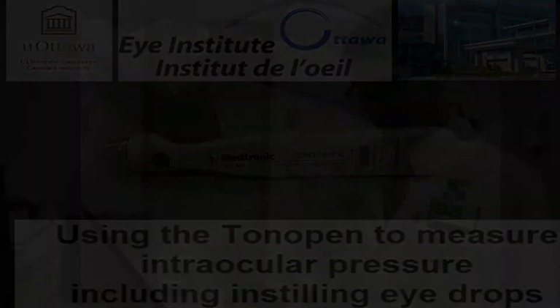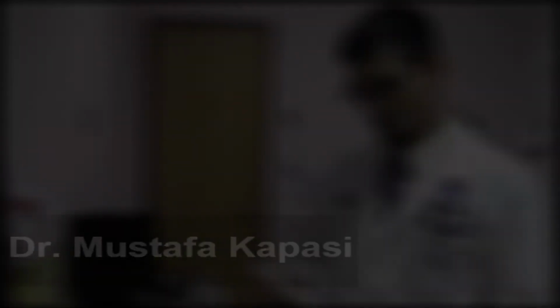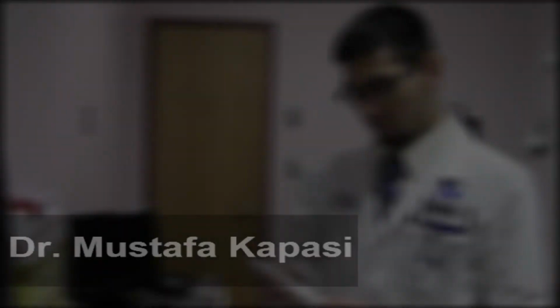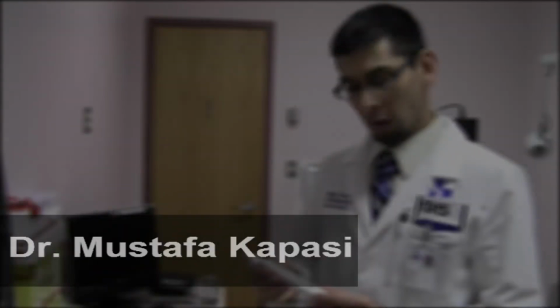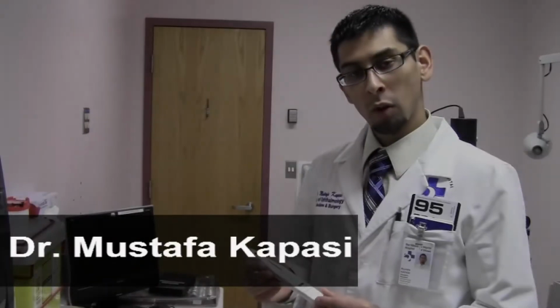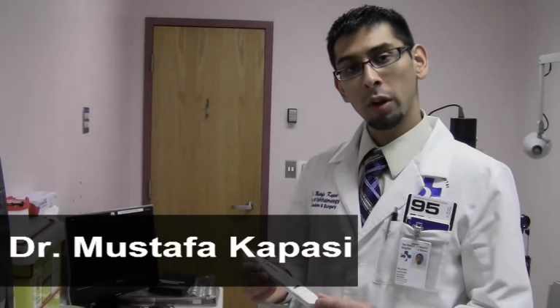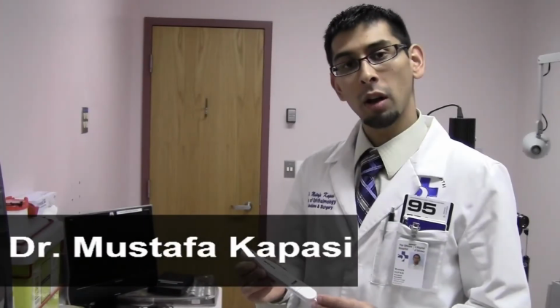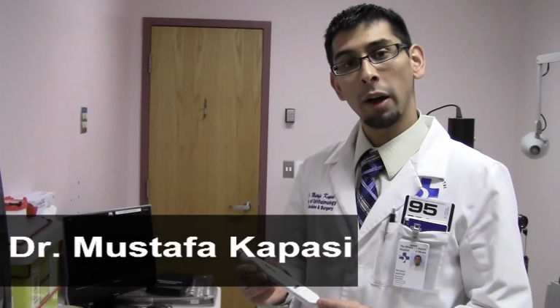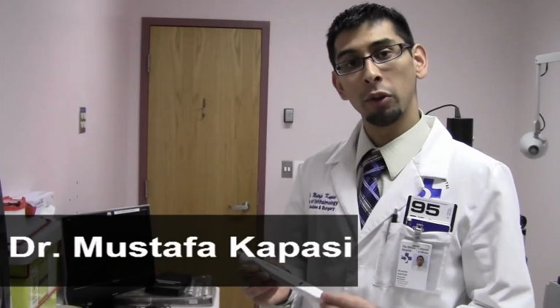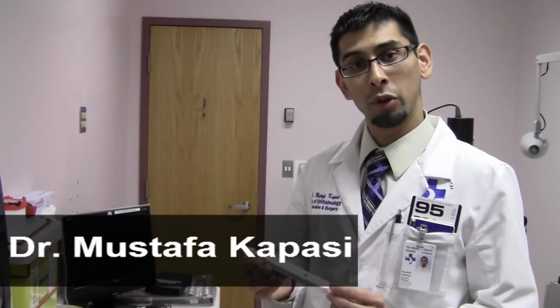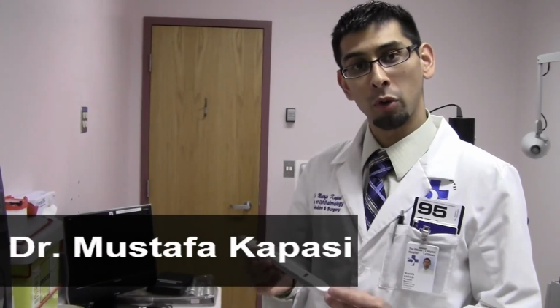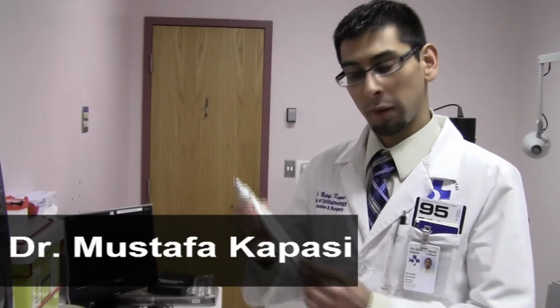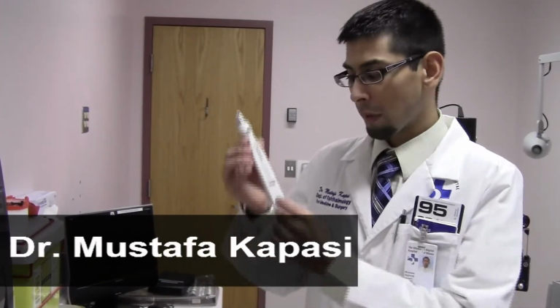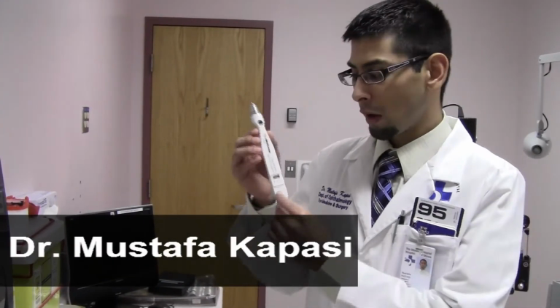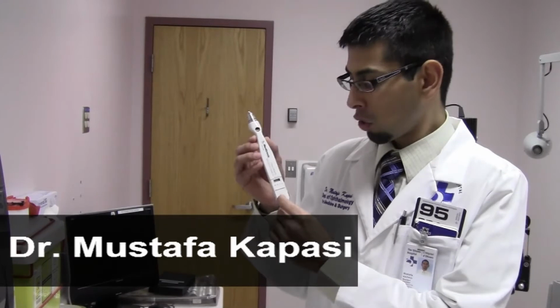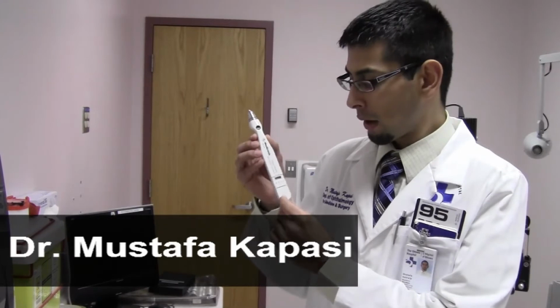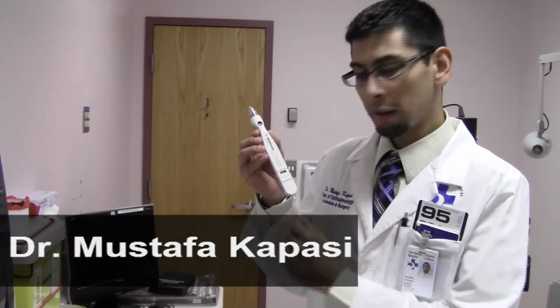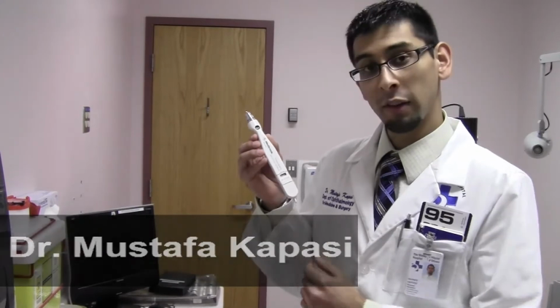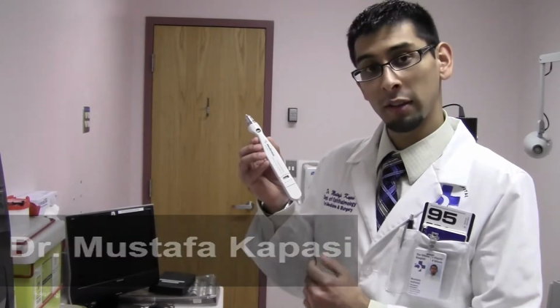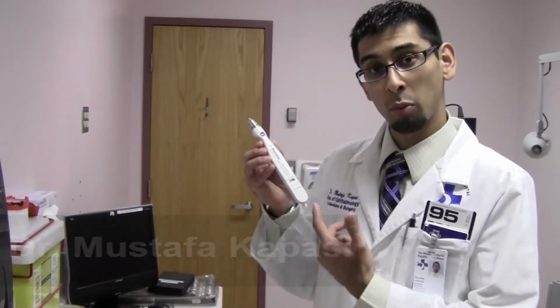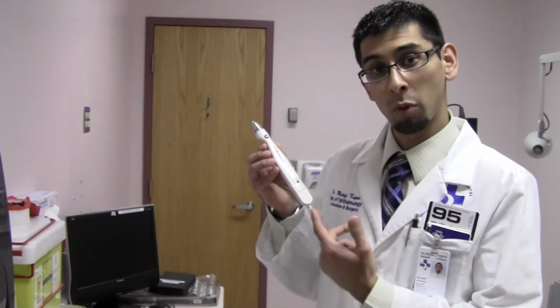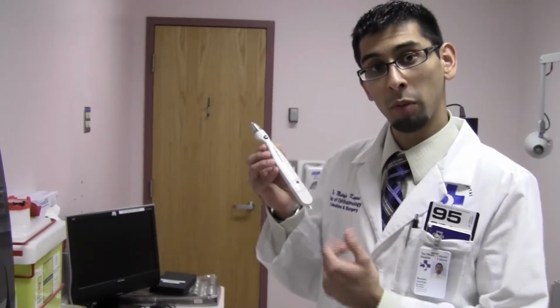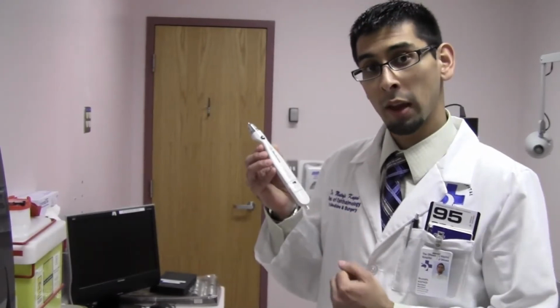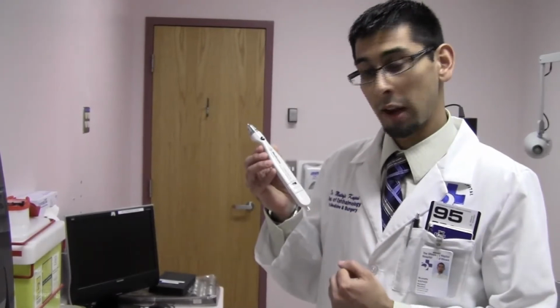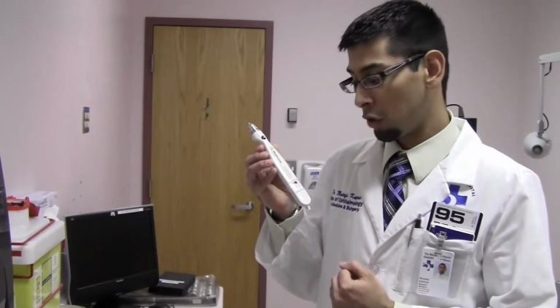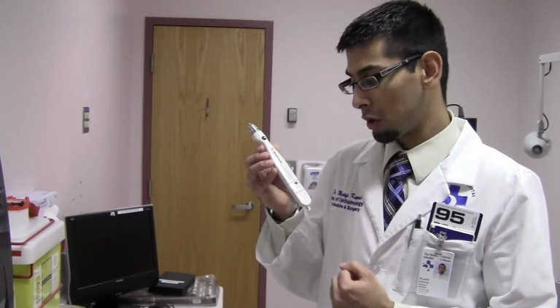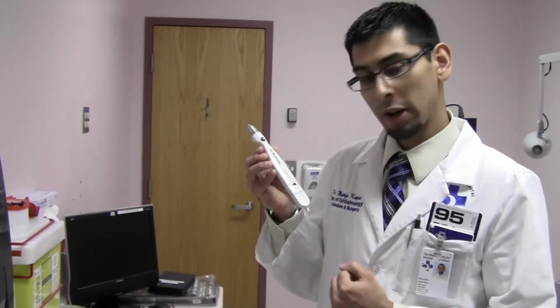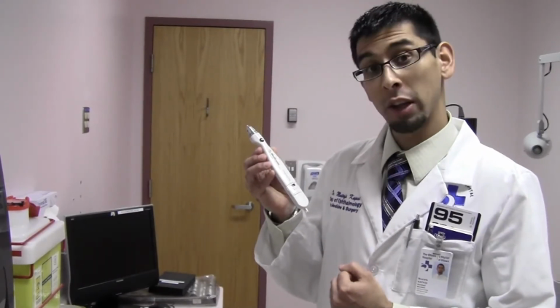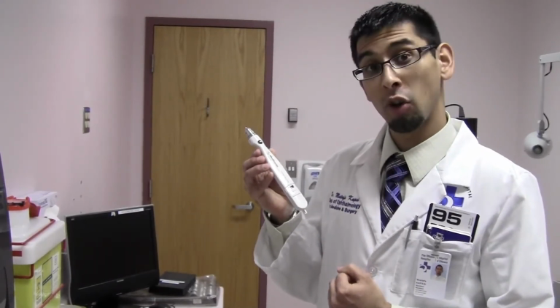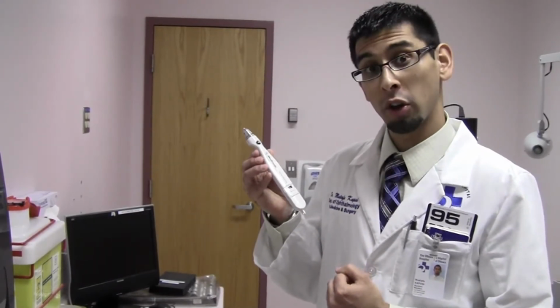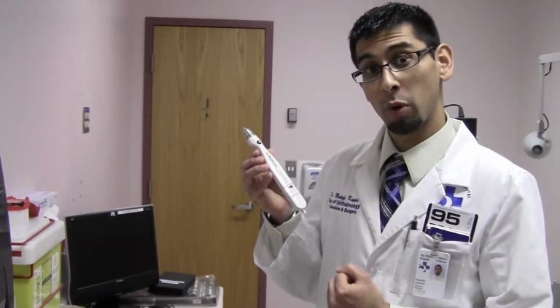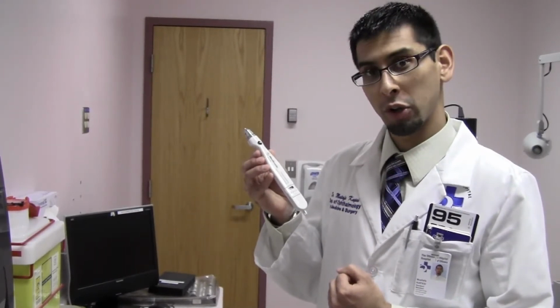Hello, we're going to talk about how to use a tonopen. A tonopen is a portable device used to measure intraocular pressure.